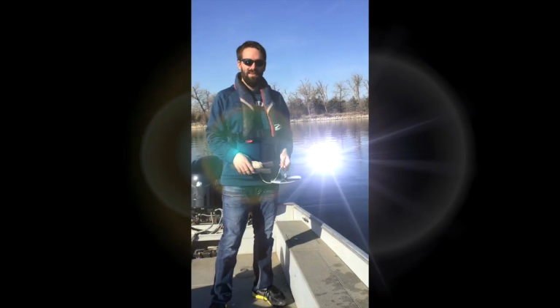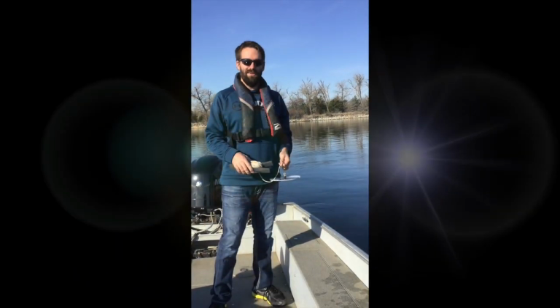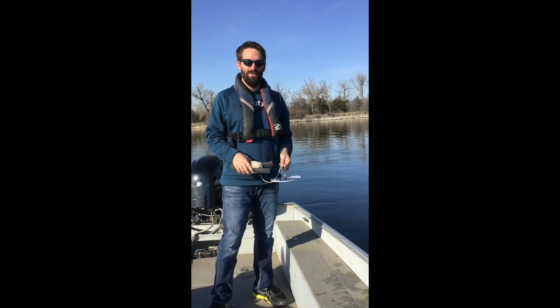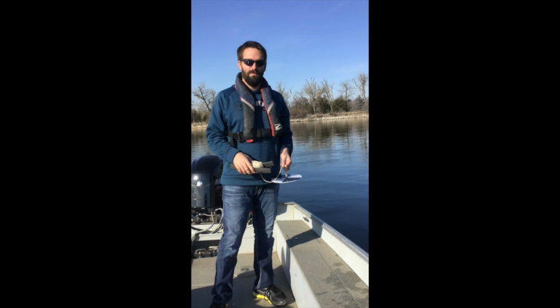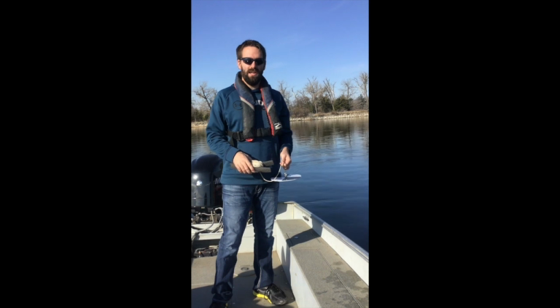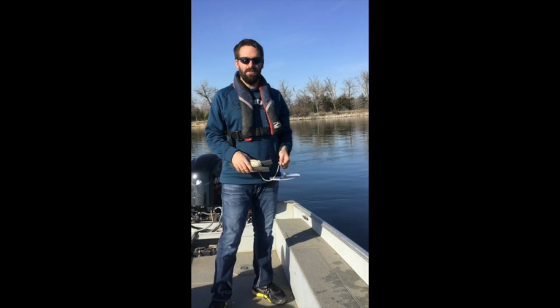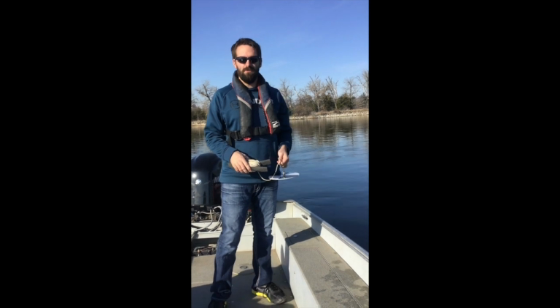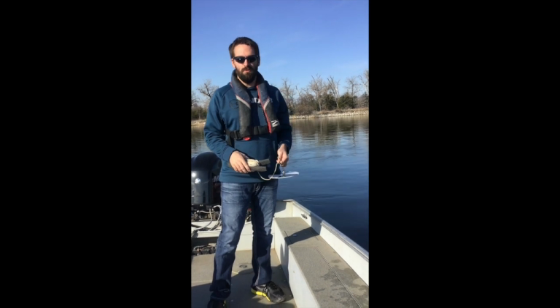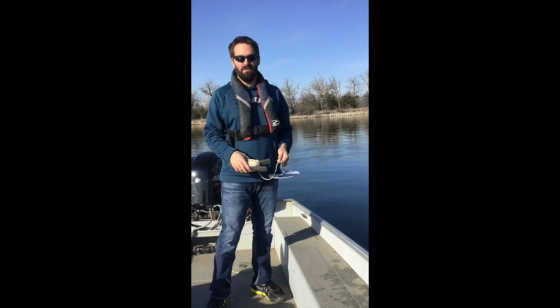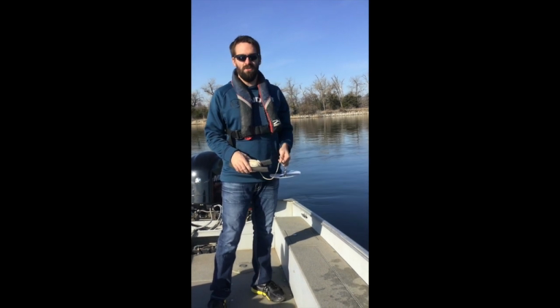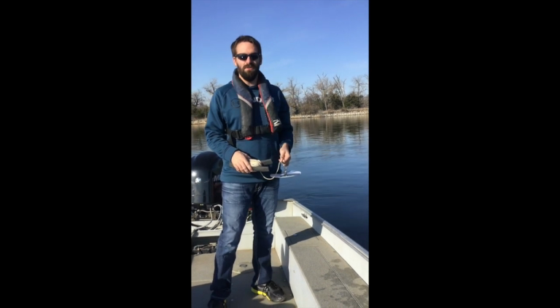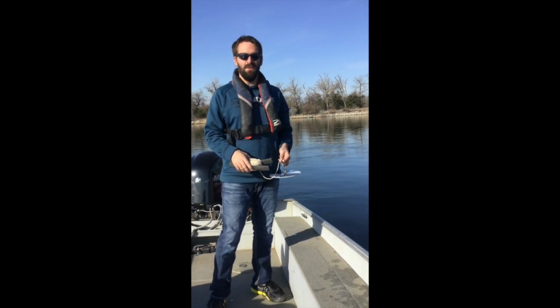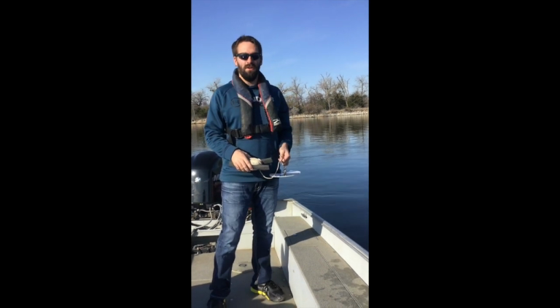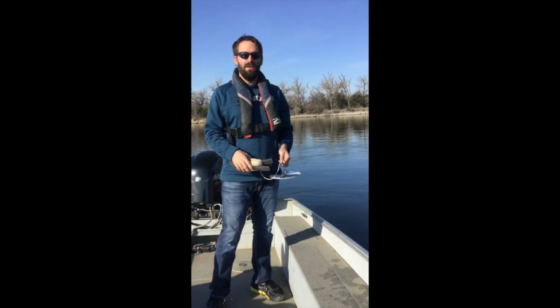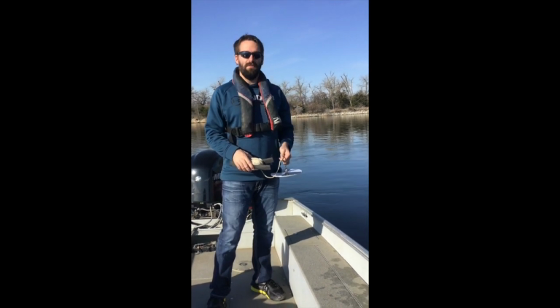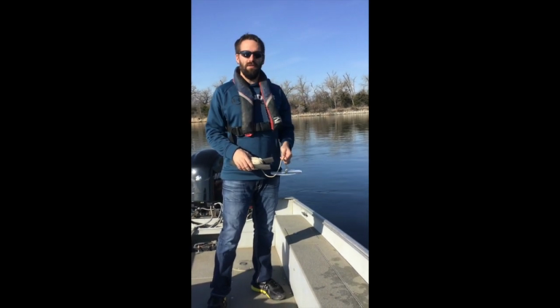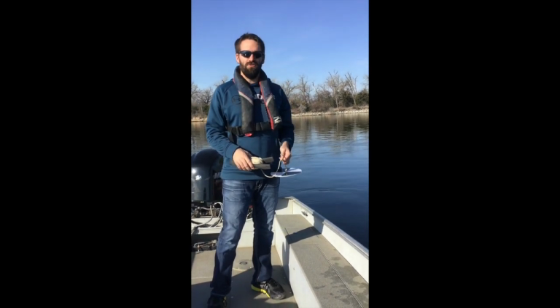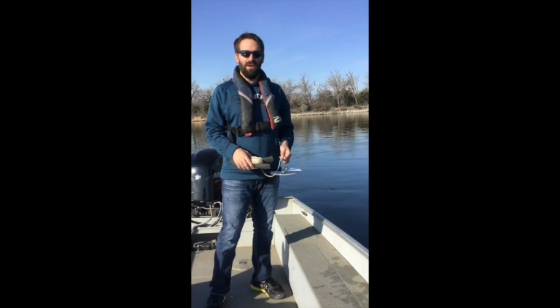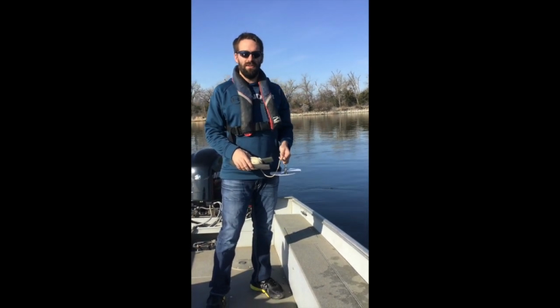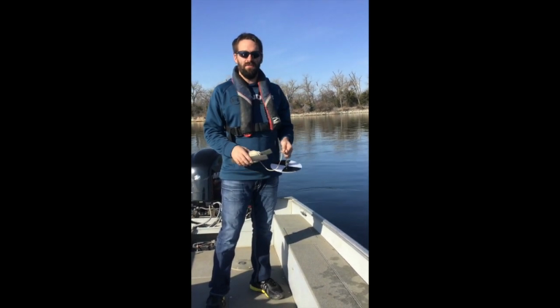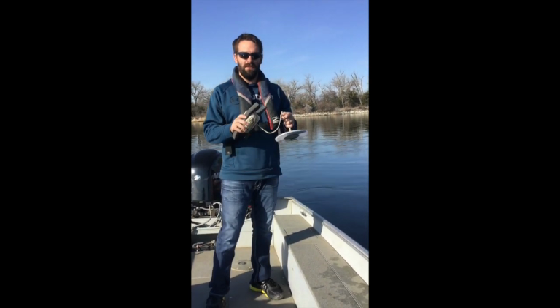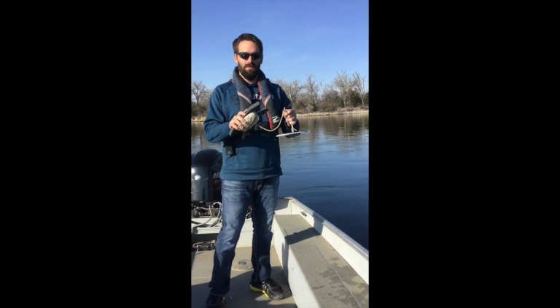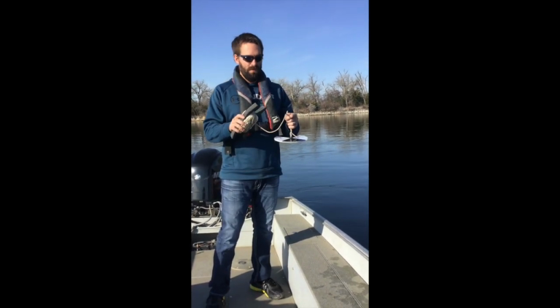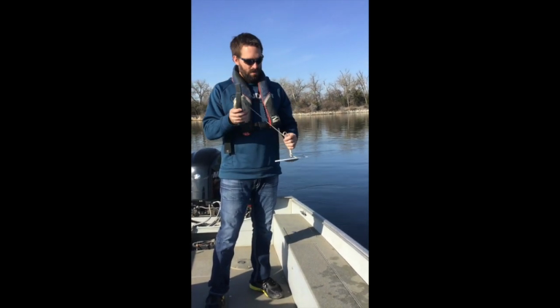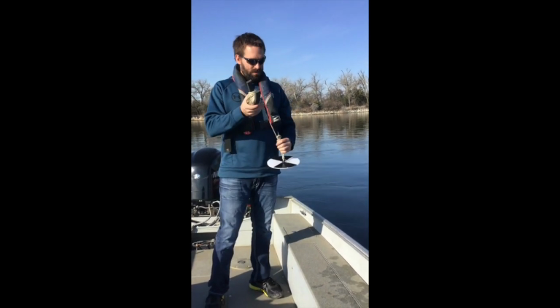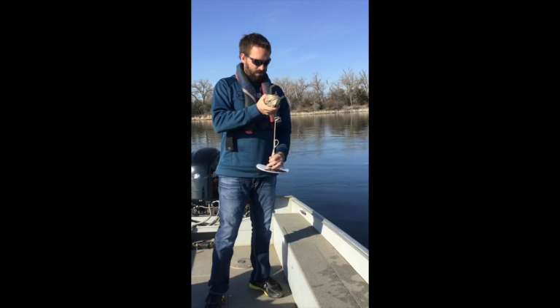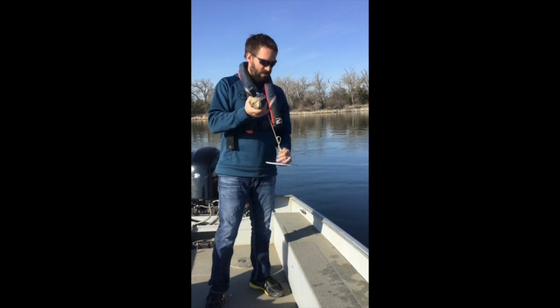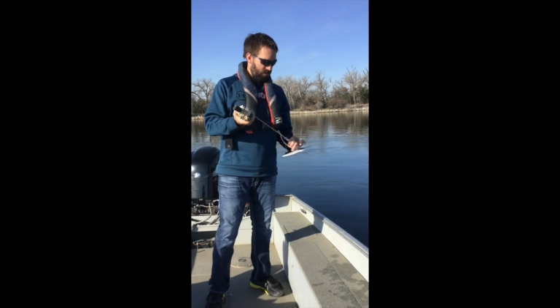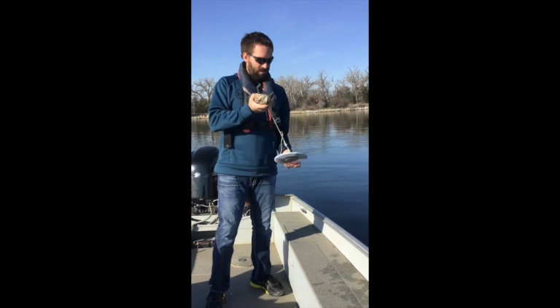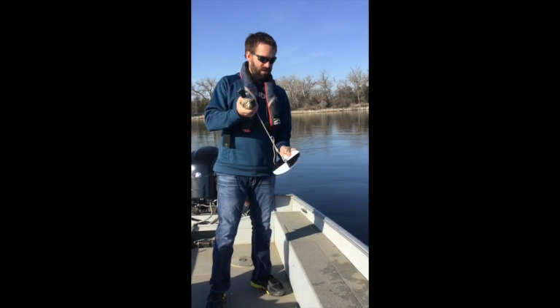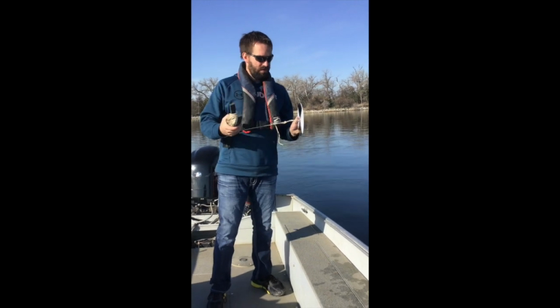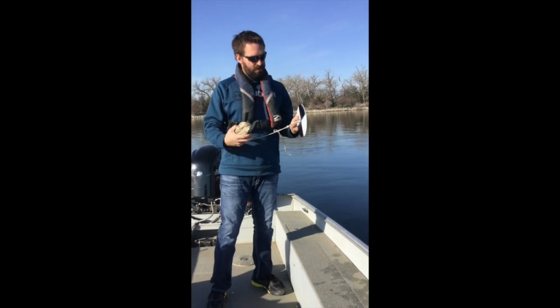Hello, my name is Alex Rober with South Dakota DENR and today I'm going to show you how to take a Secchi depth. So first thing, we have our Secchi disc here.